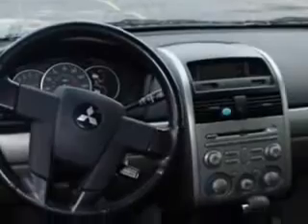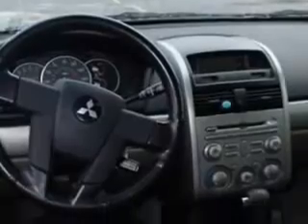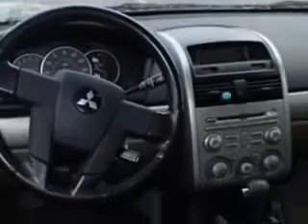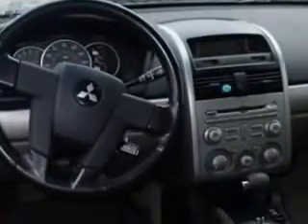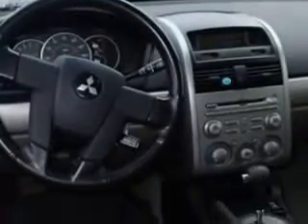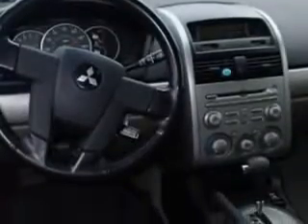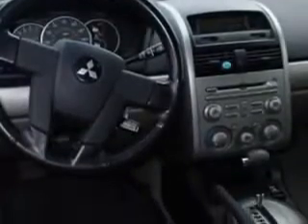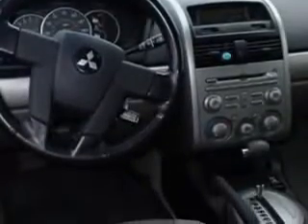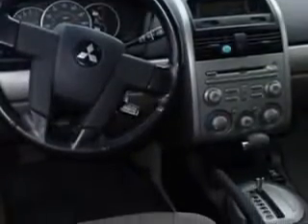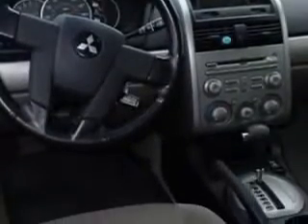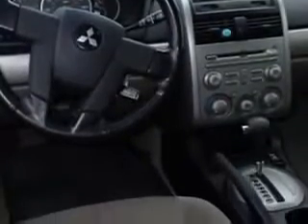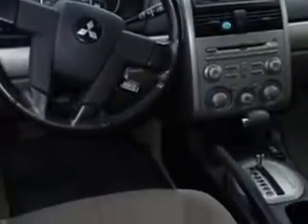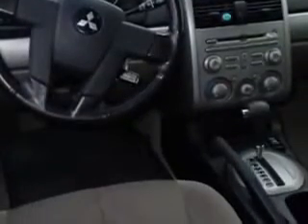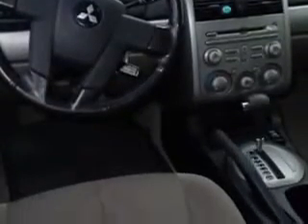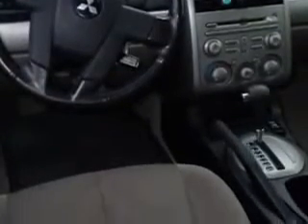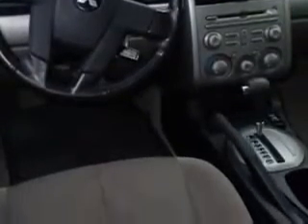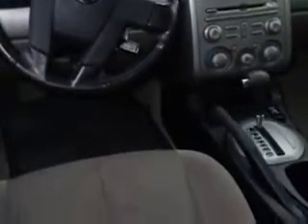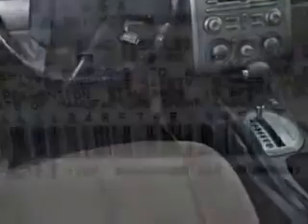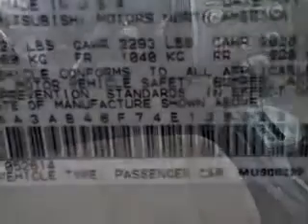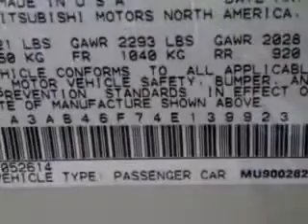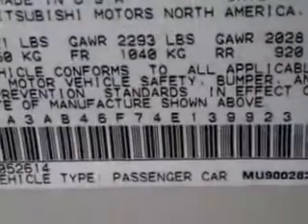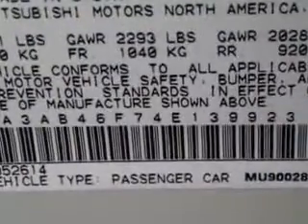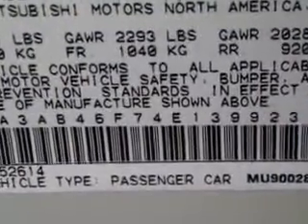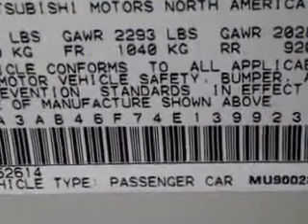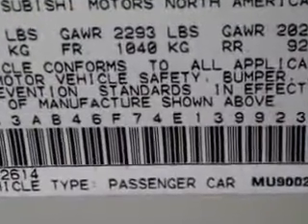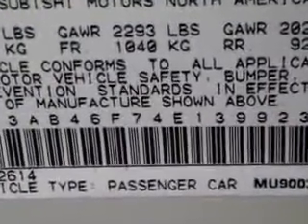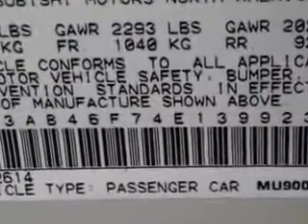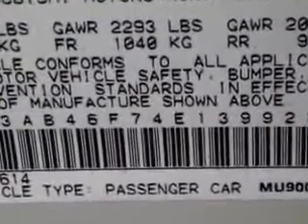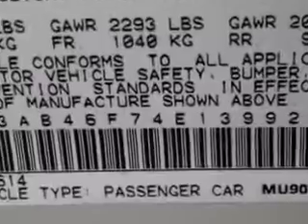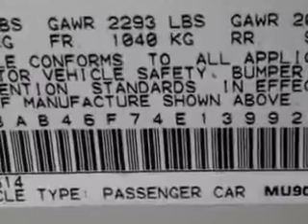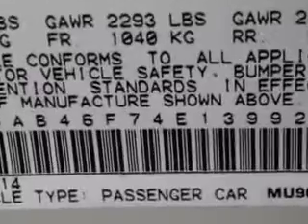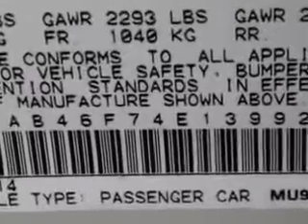Enjoy the drive and have peace of mind in this '04 Mitsubishi Galant. See us at Beach Cars today.